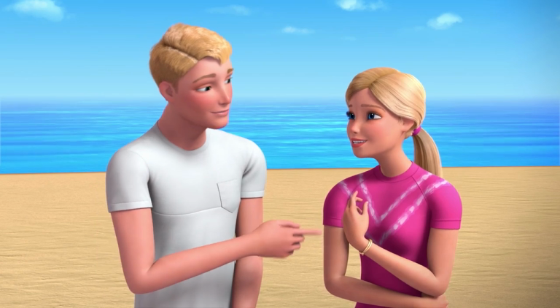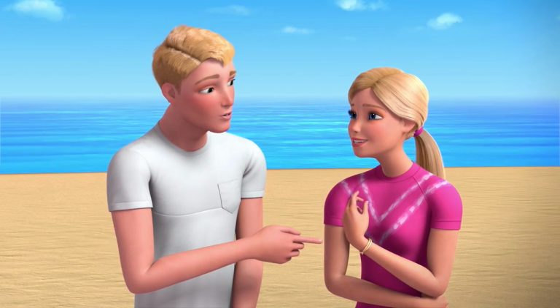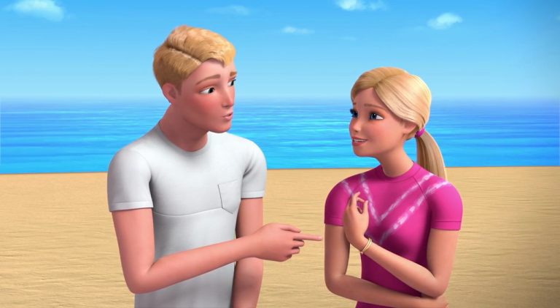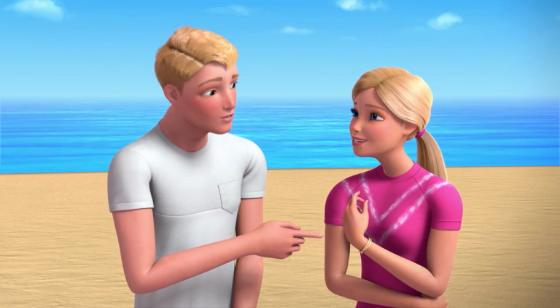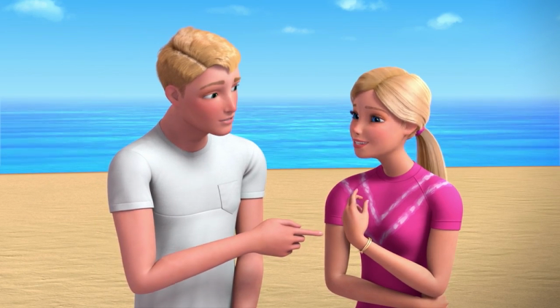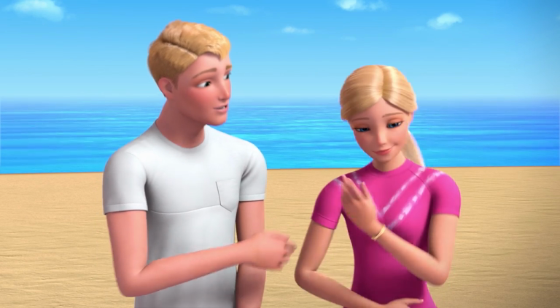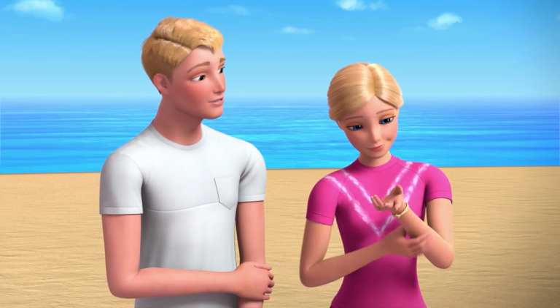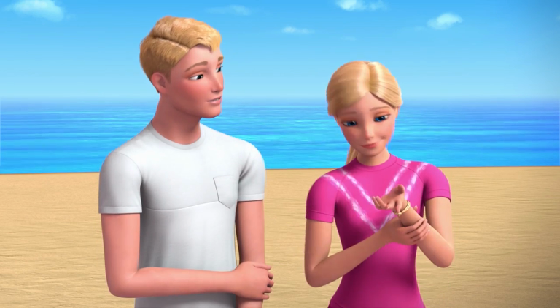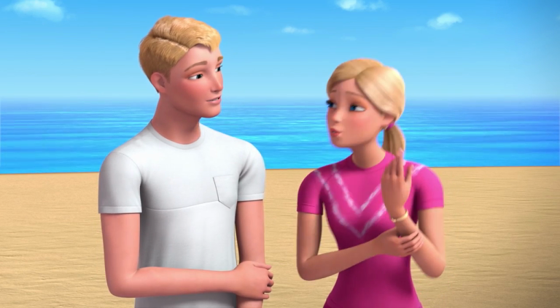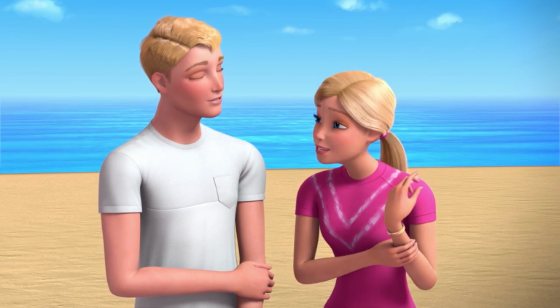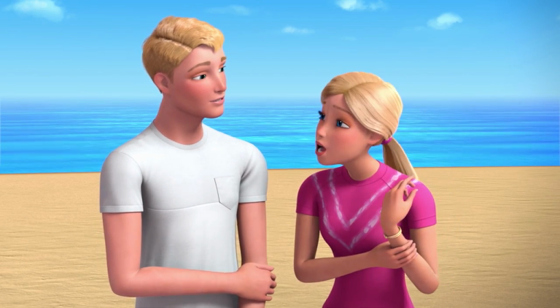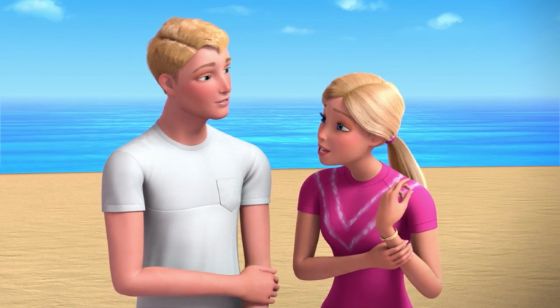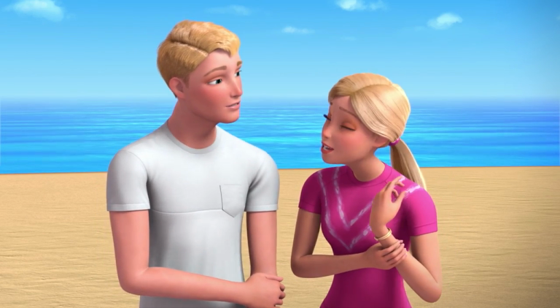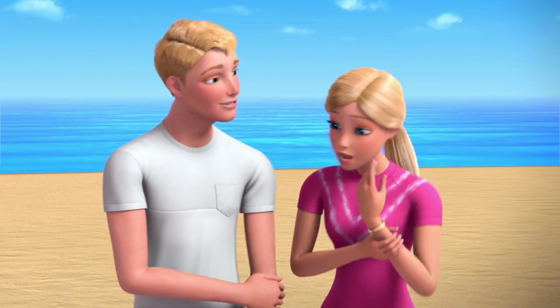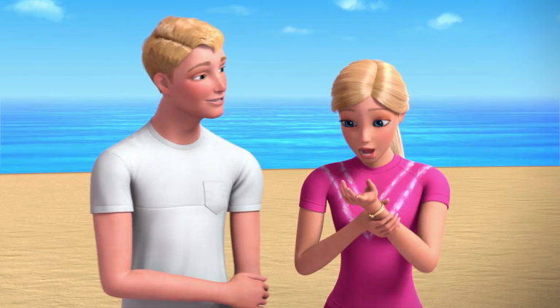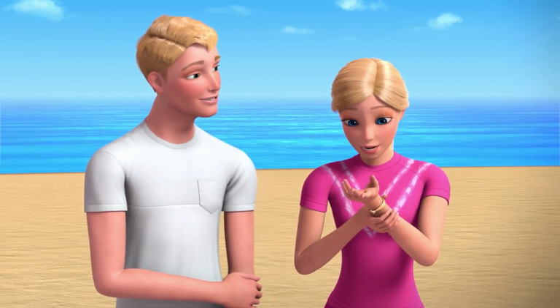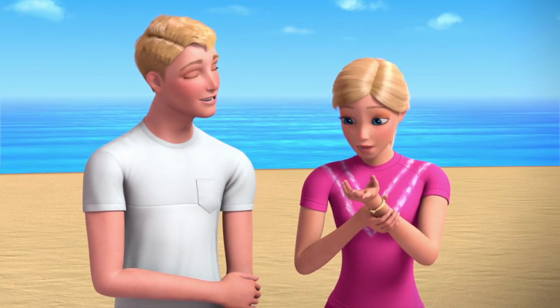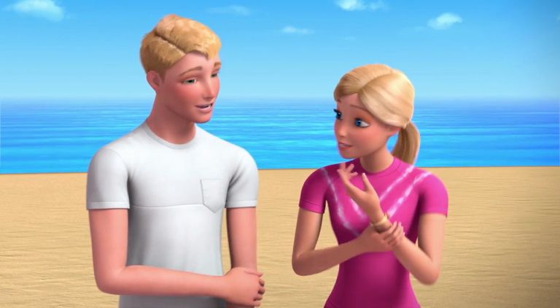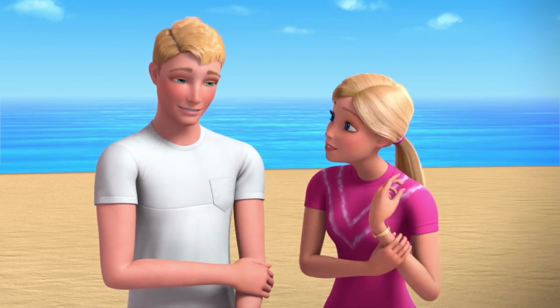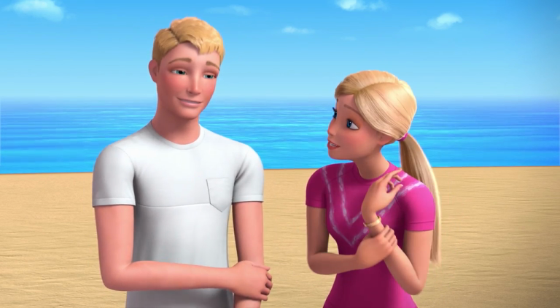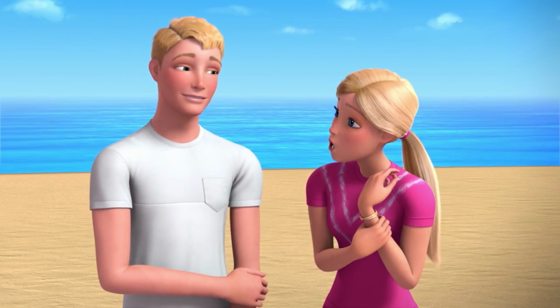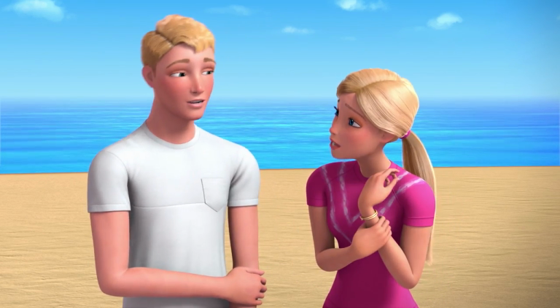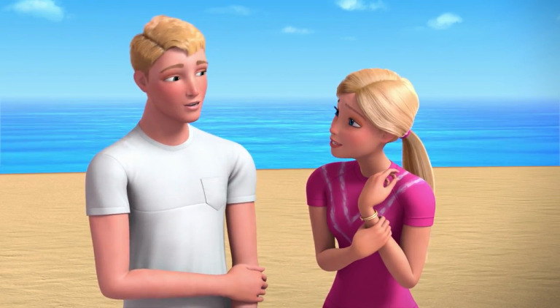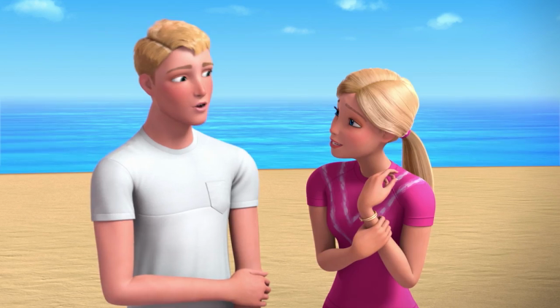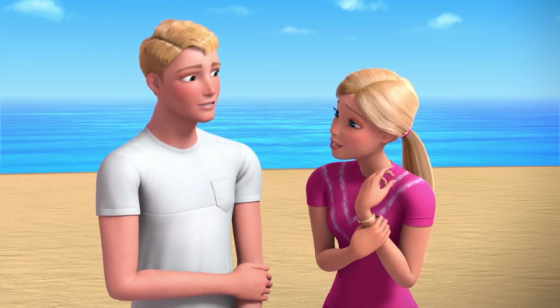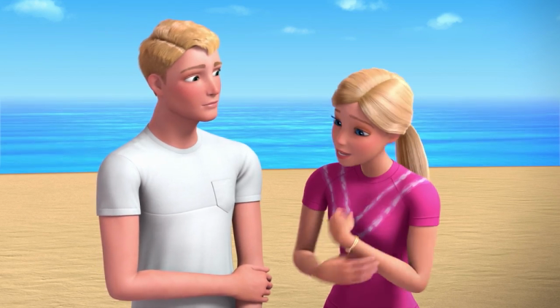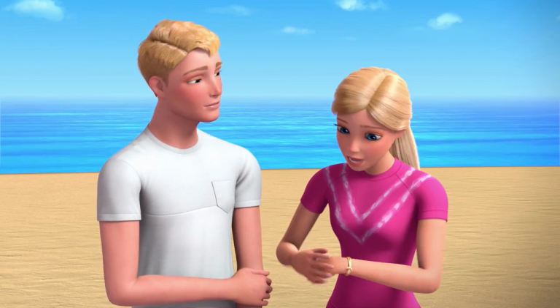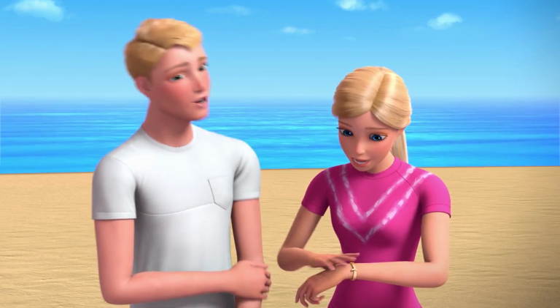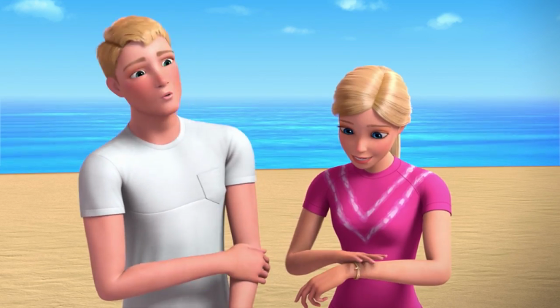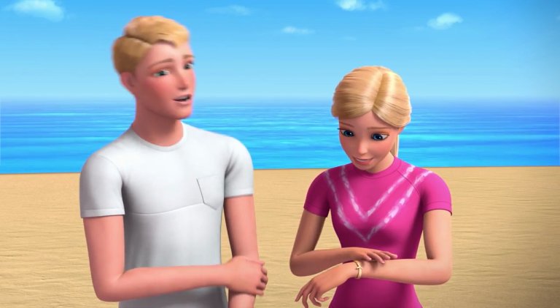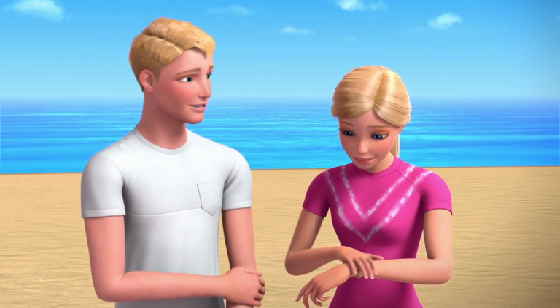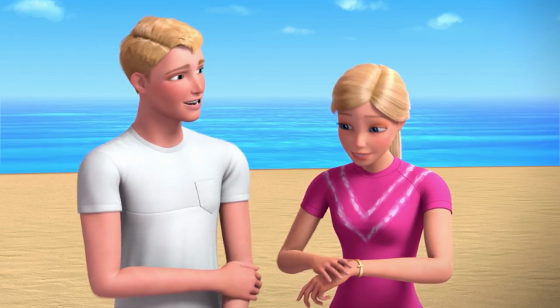But you're wearing the bracelet. Yeah, I love it. It makes me so happy. That's great. It makes me happy too. Yeah, thanks.